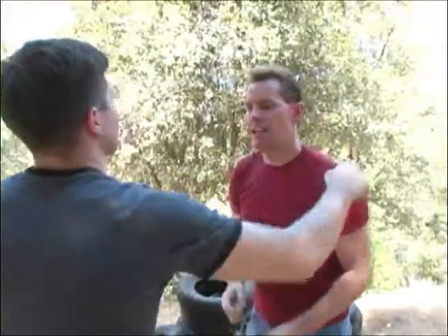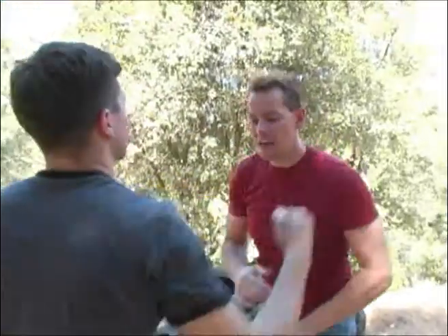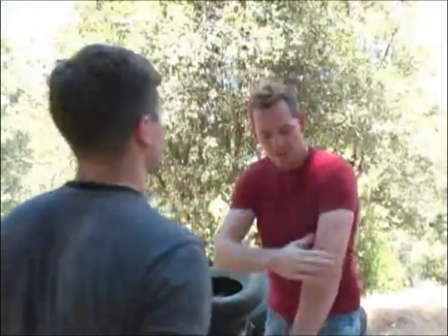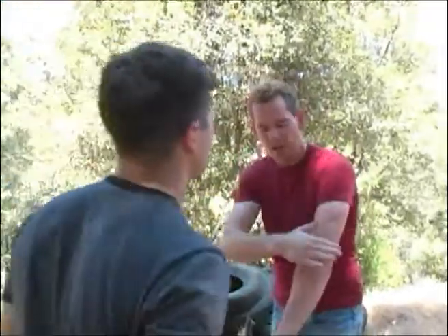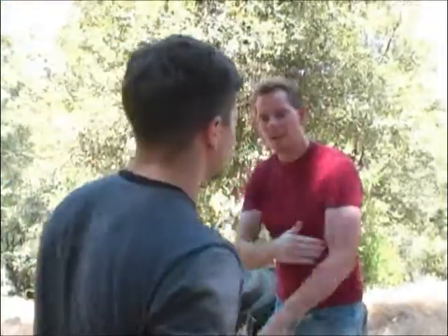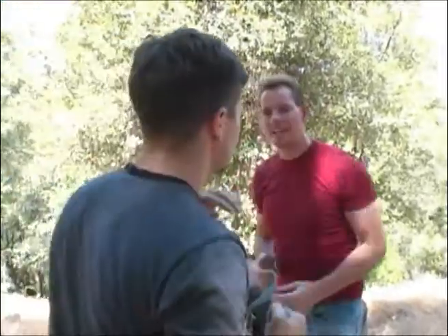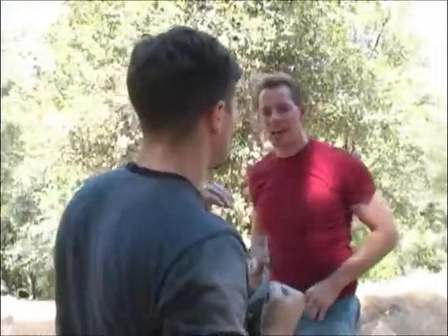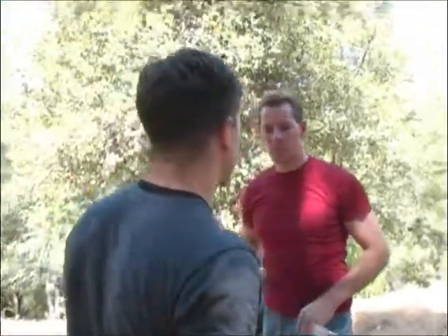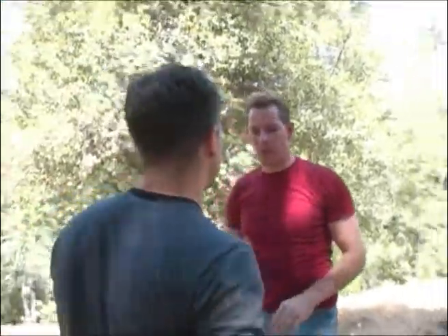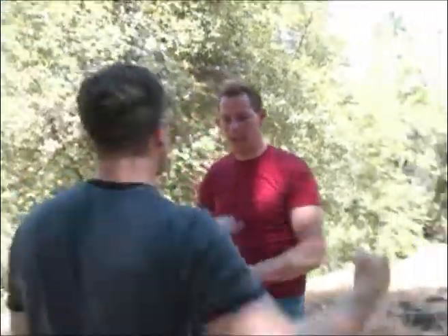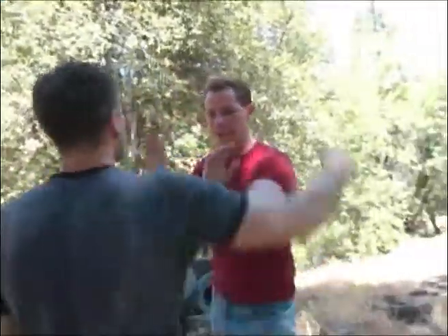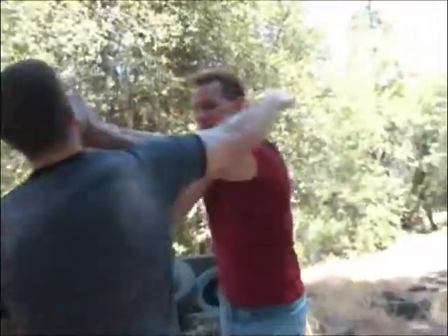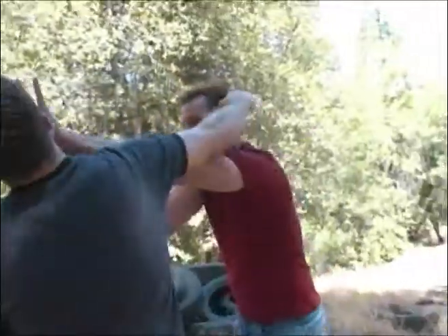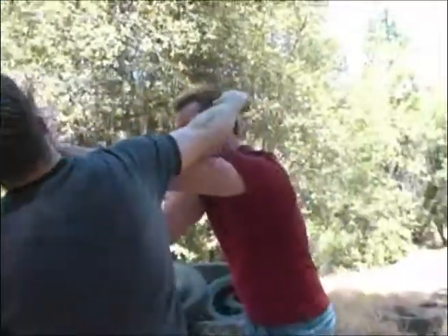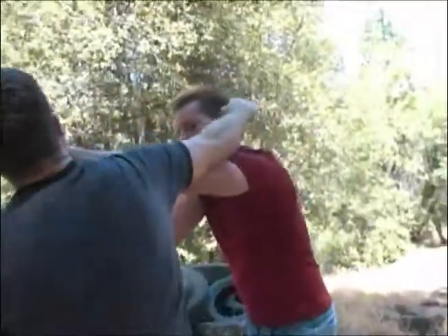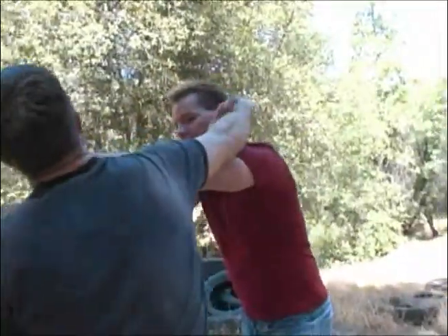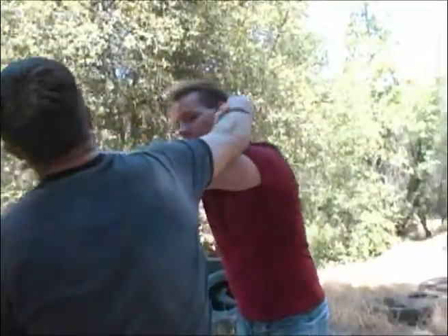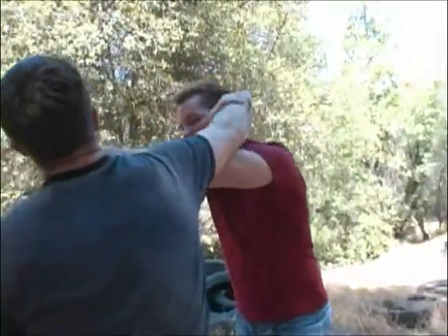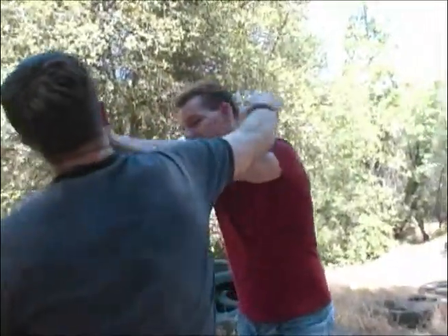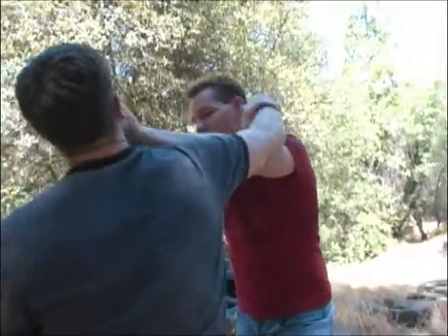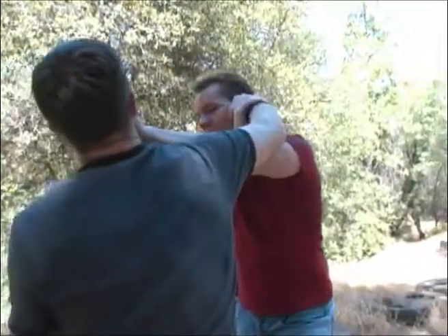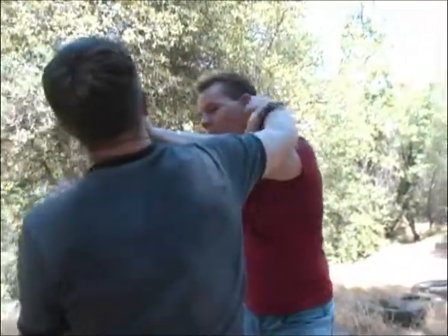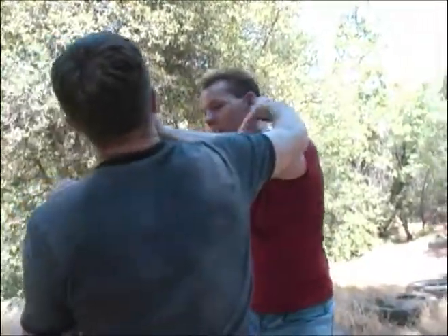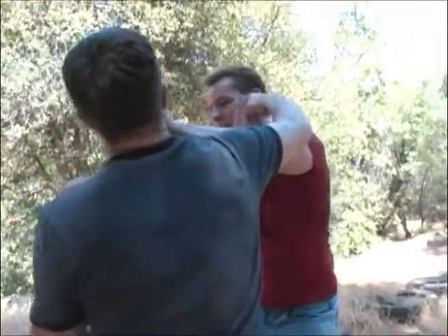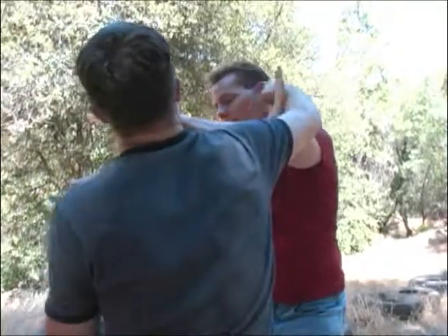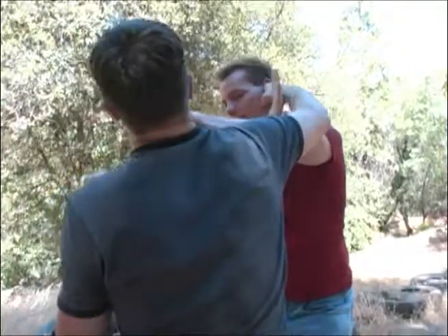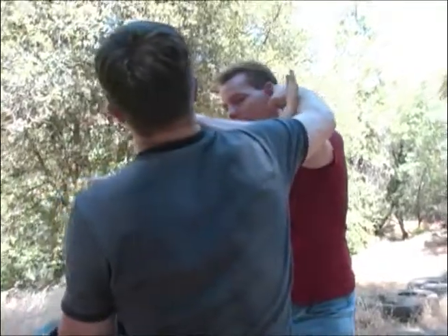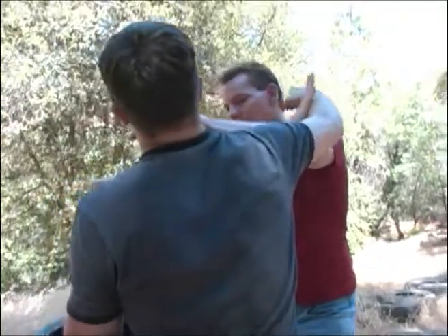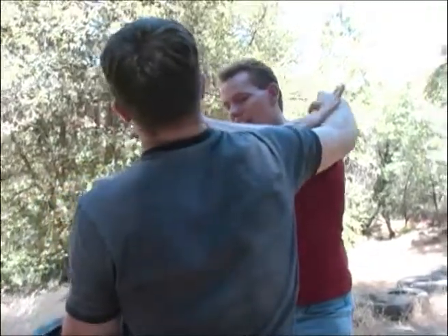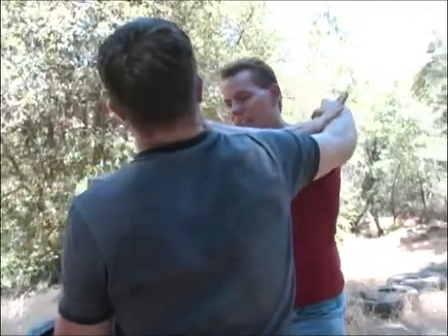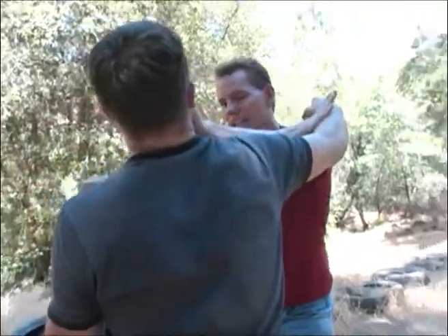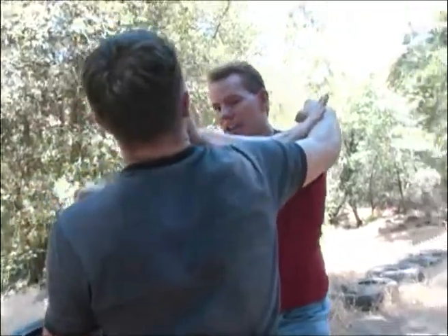If I don't get that elbow block but I get the jam, he's going to nail me right here. So I want to have that checking hand up.